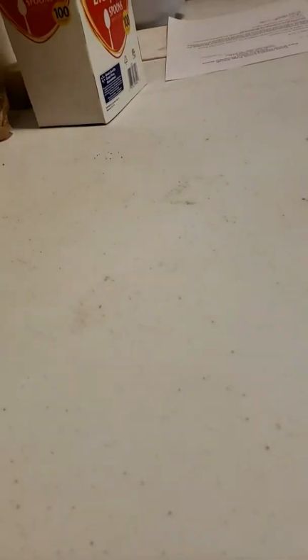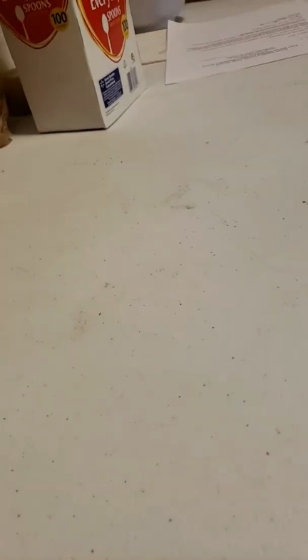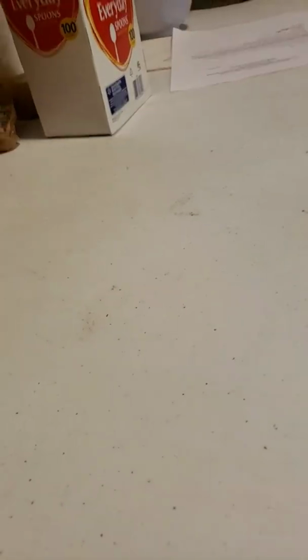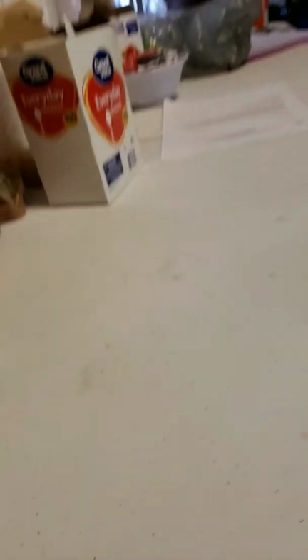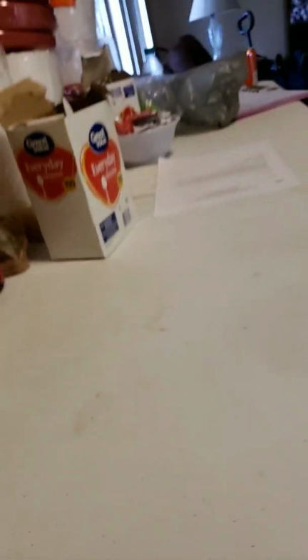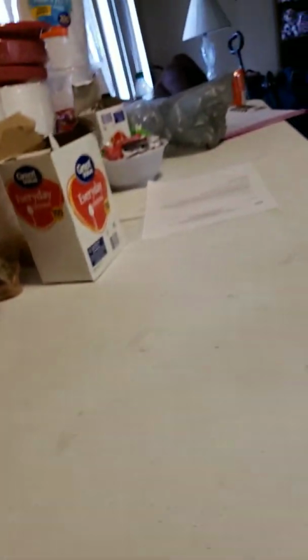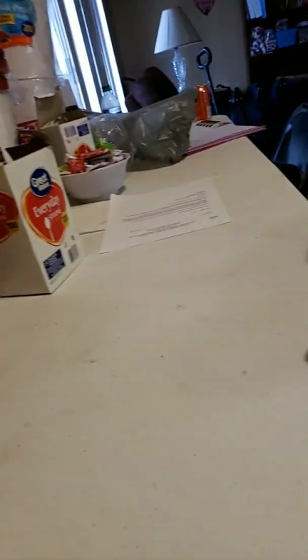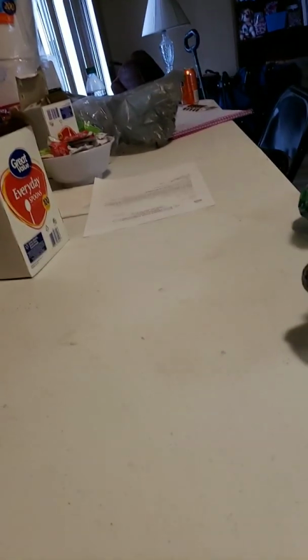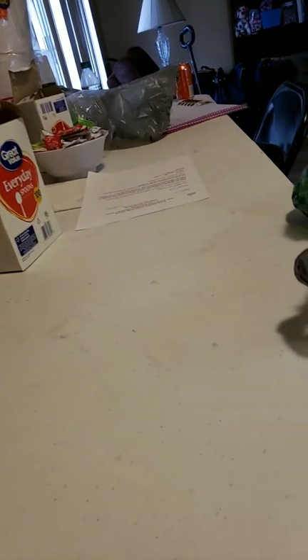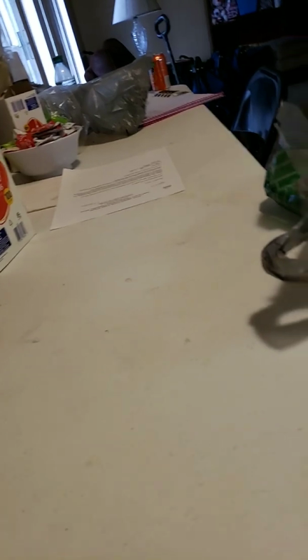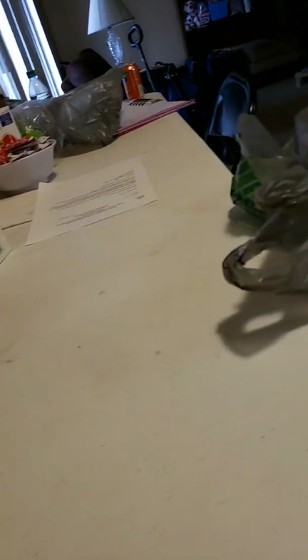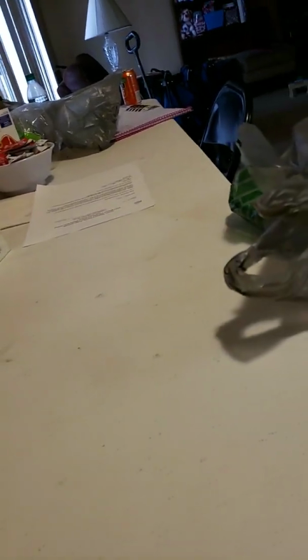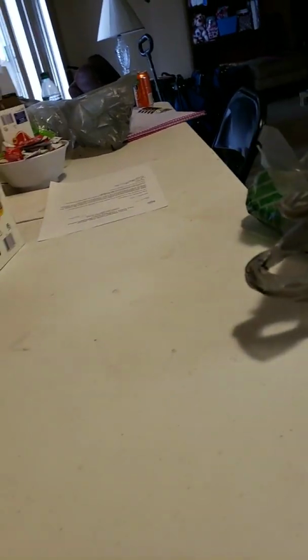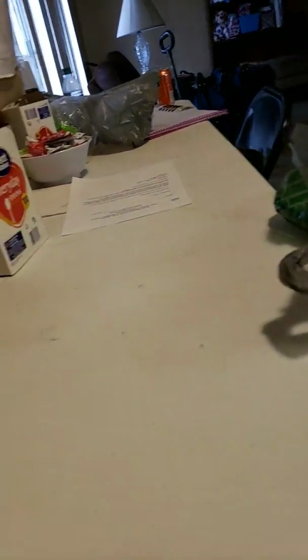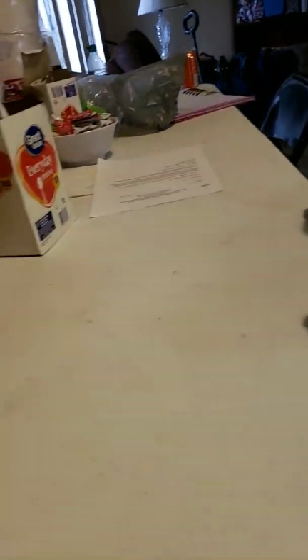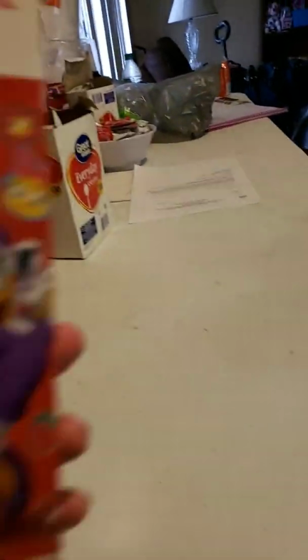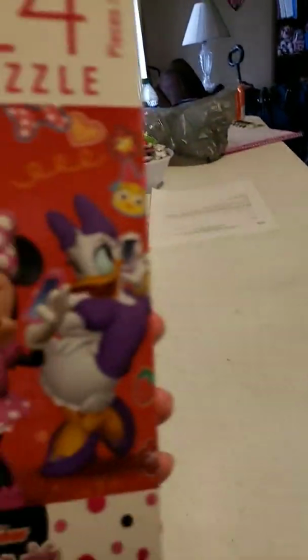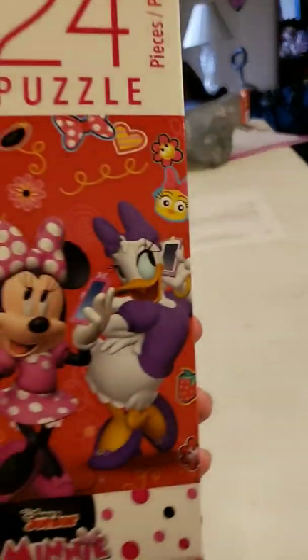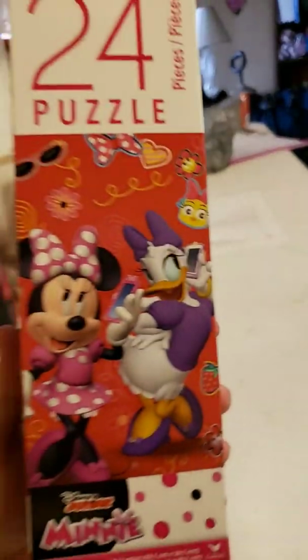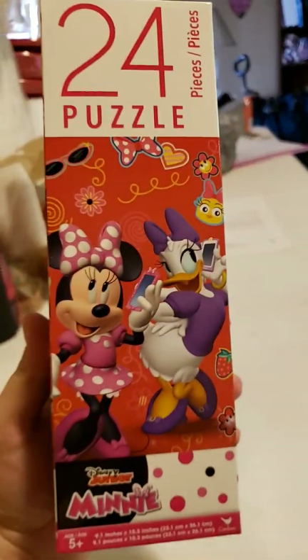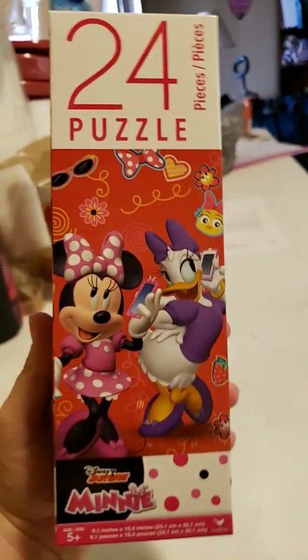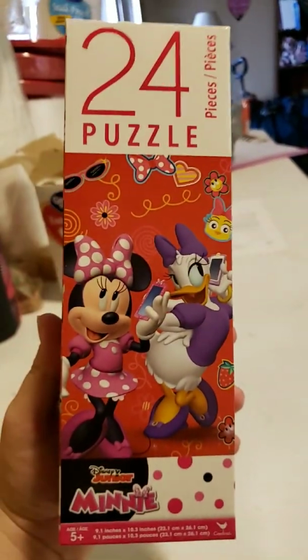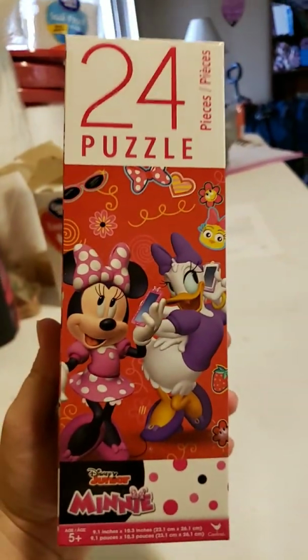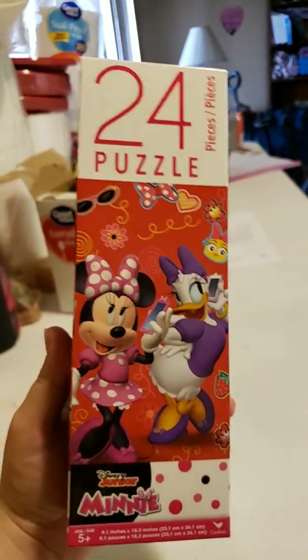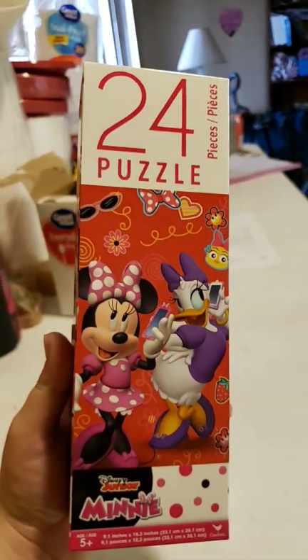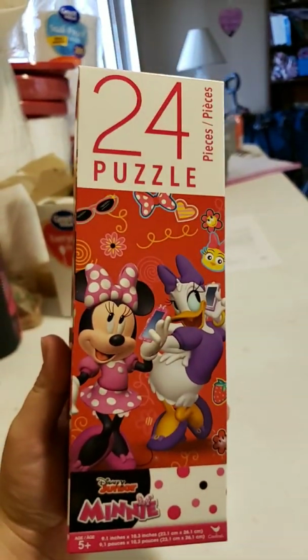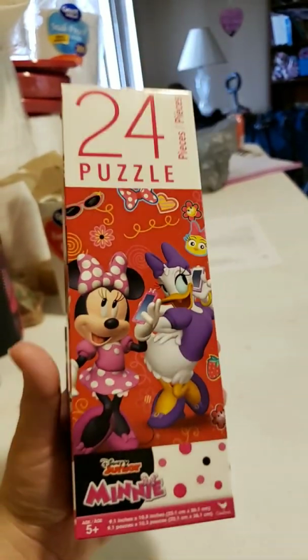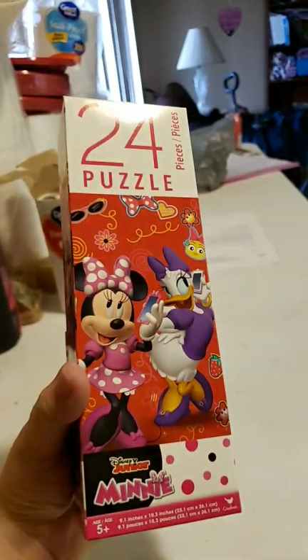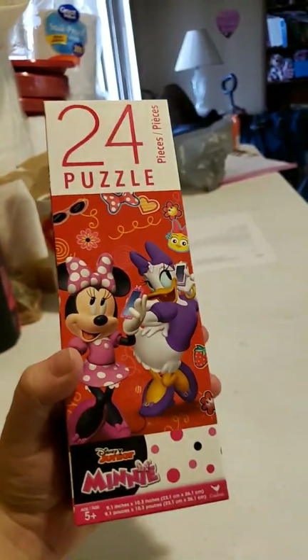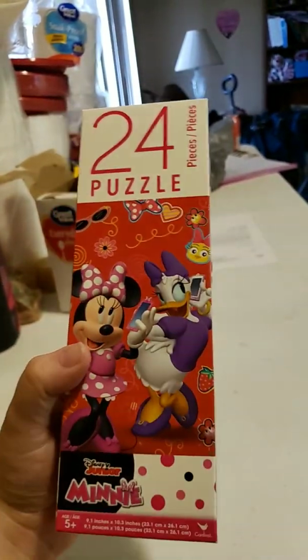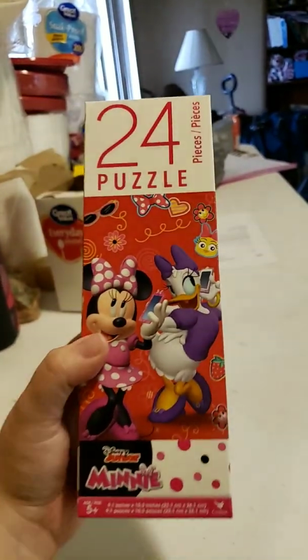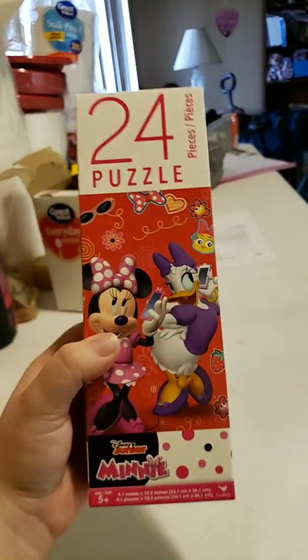First, we'll start with this 24-piece mini puzzle.